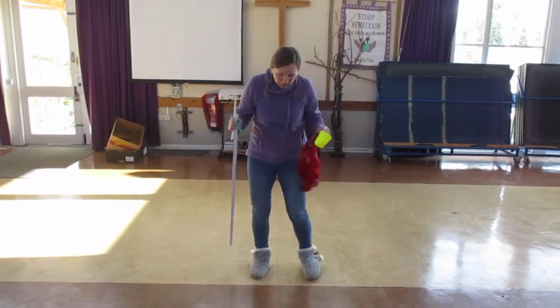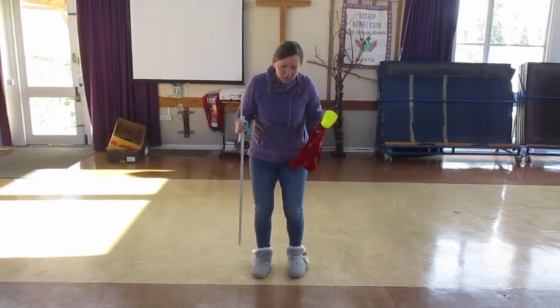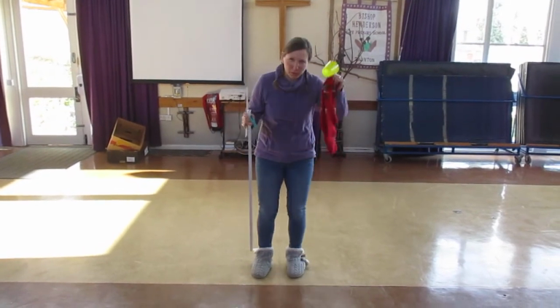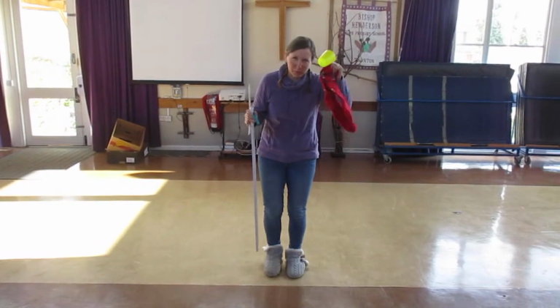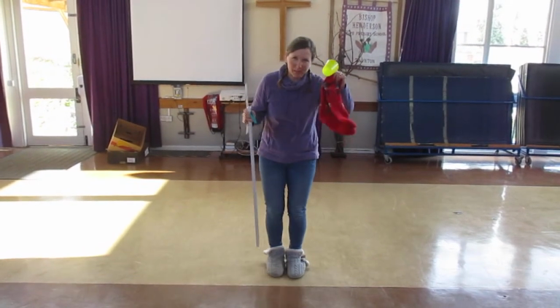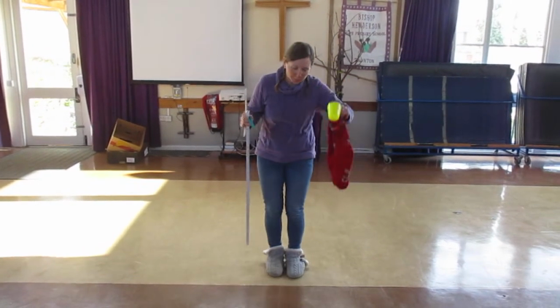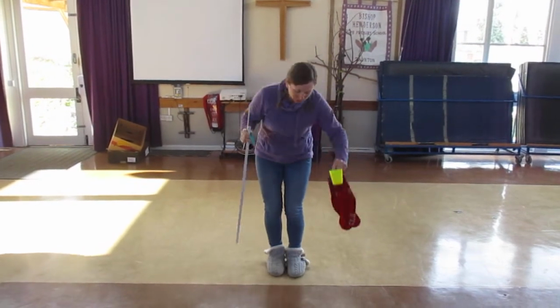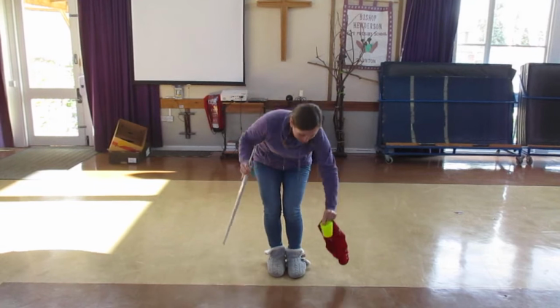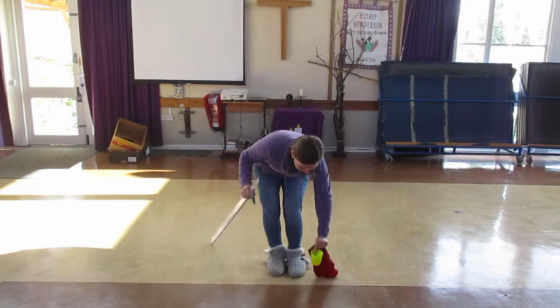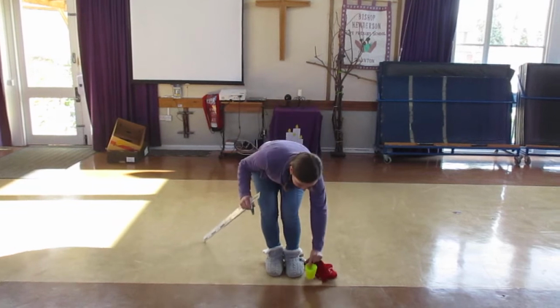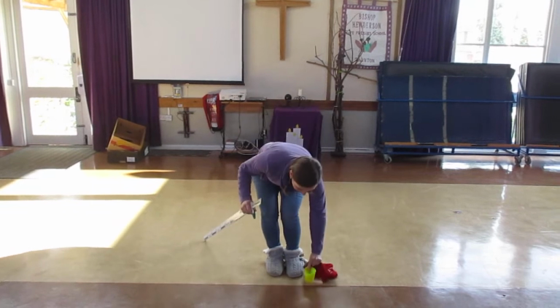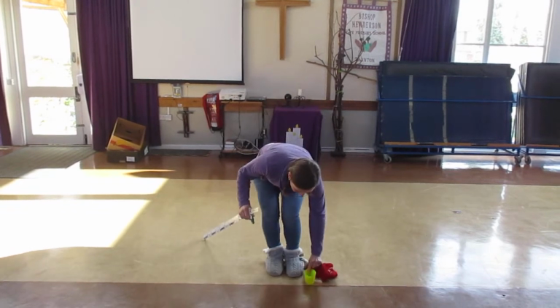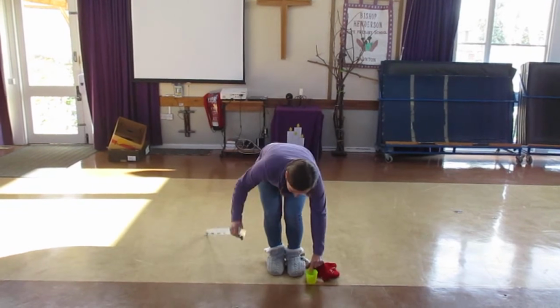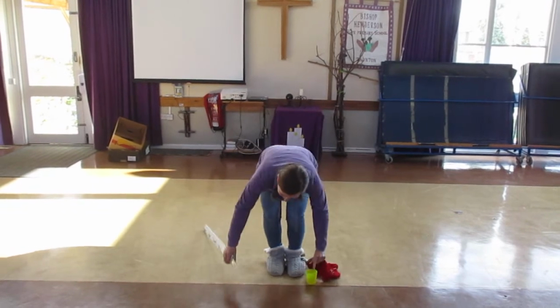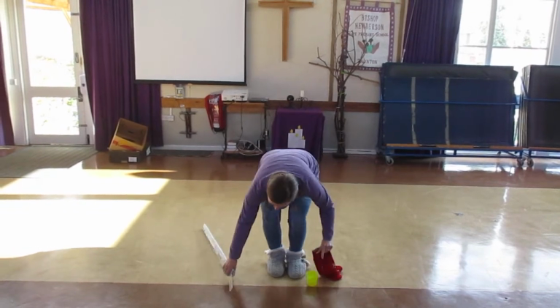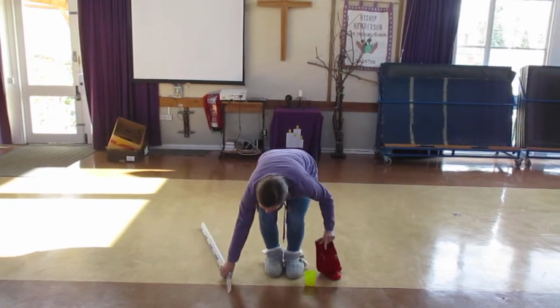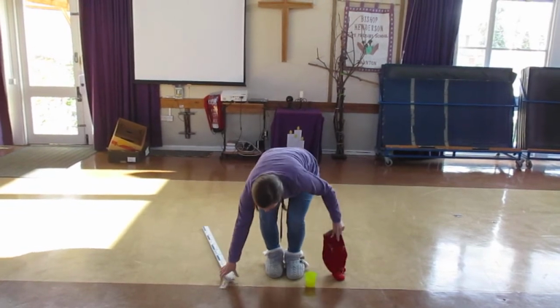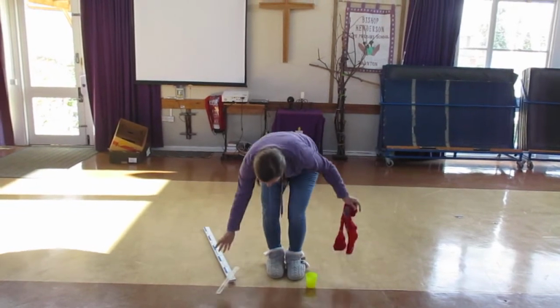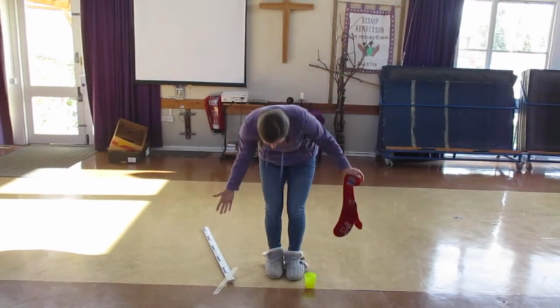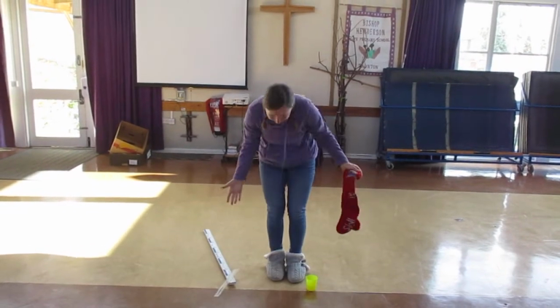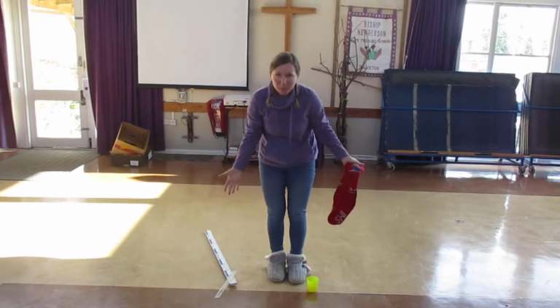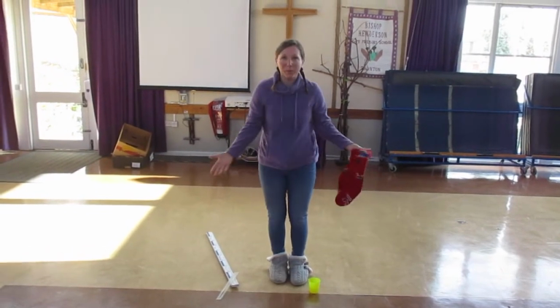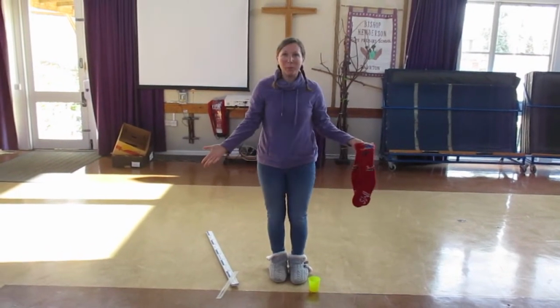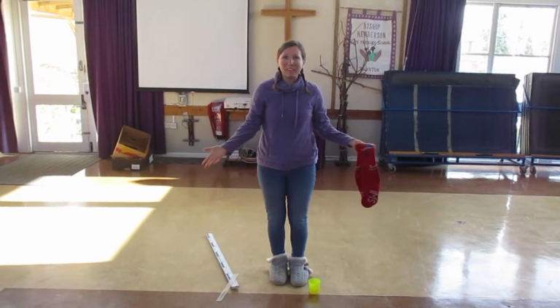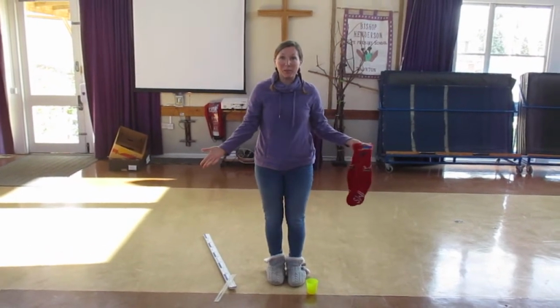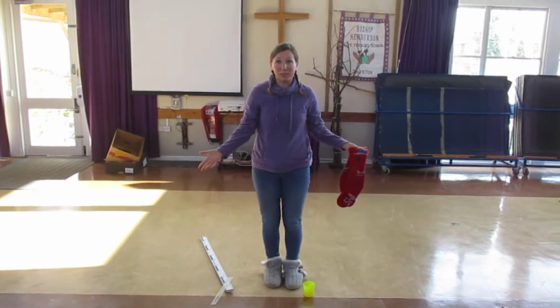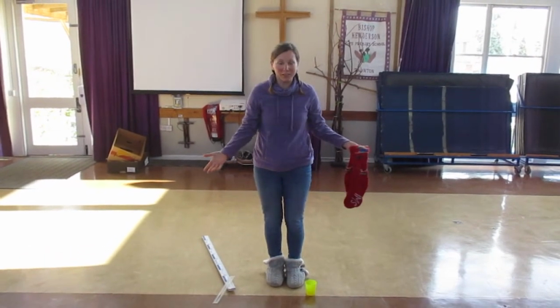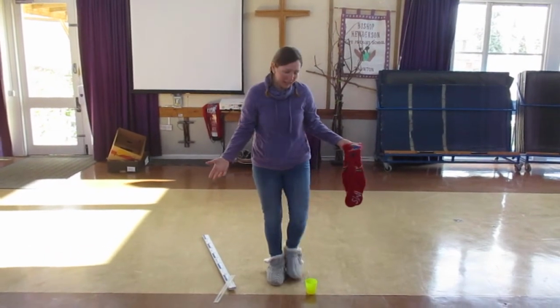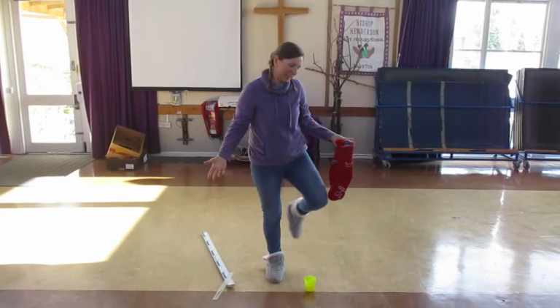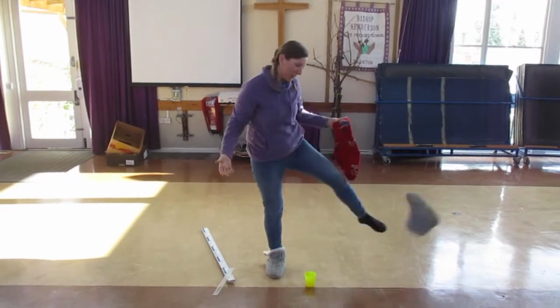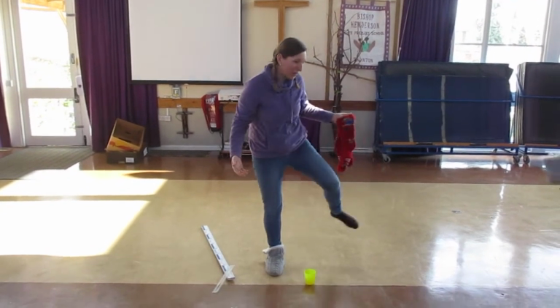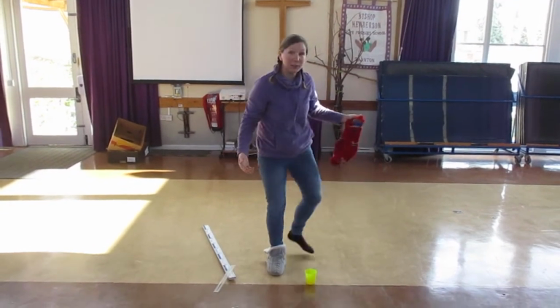First of all I'm going to put this cup down on my marker. This is done because at the moment I've got my slippers on. Let's get rid of those.